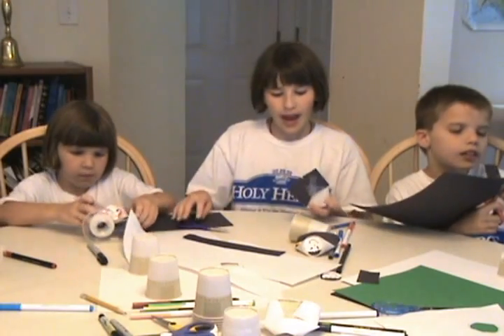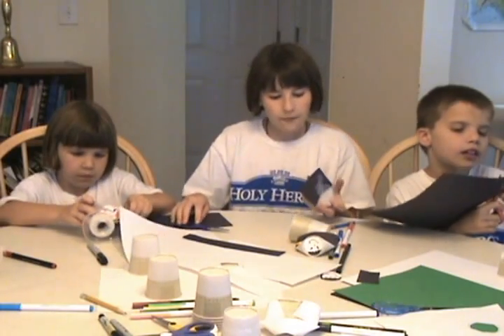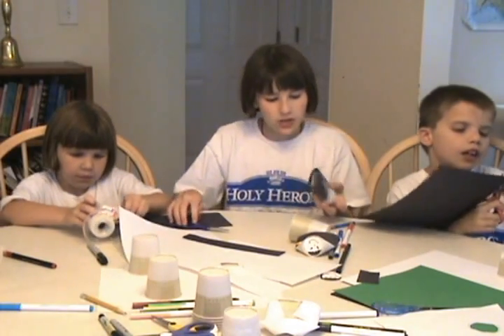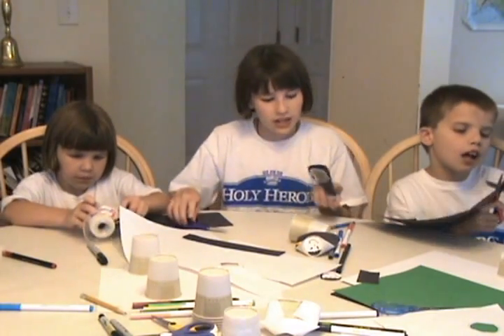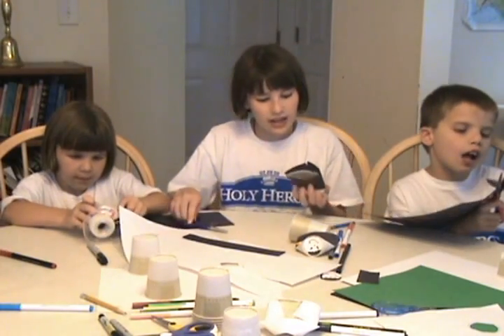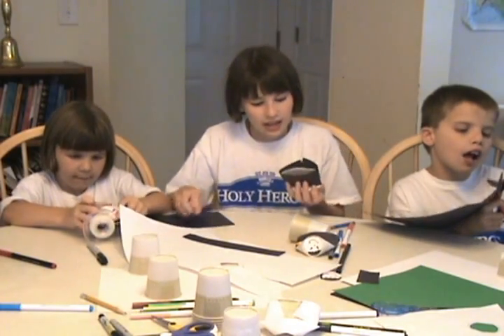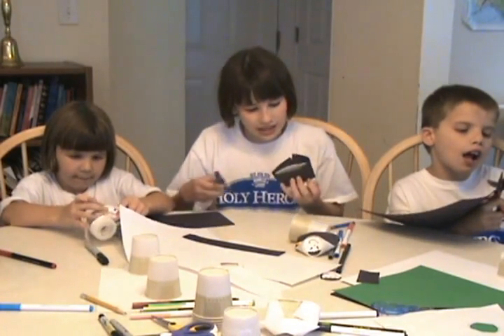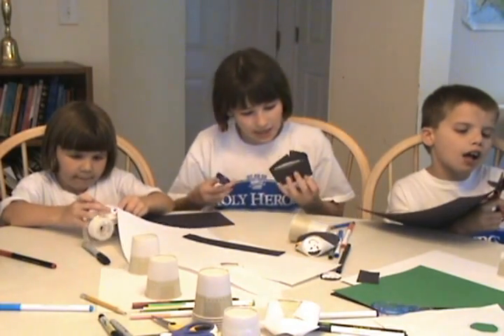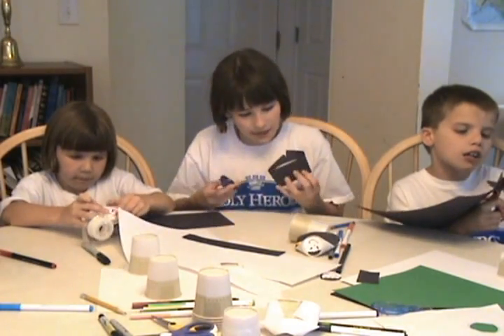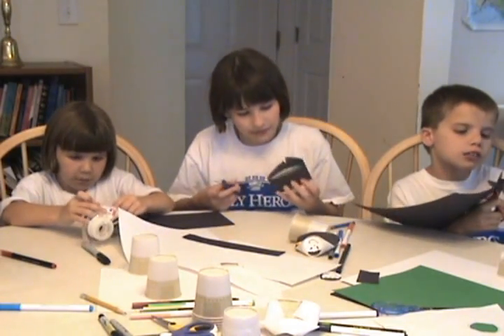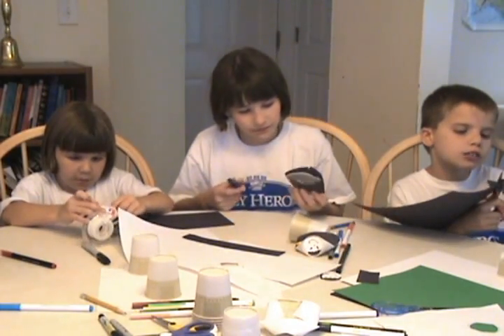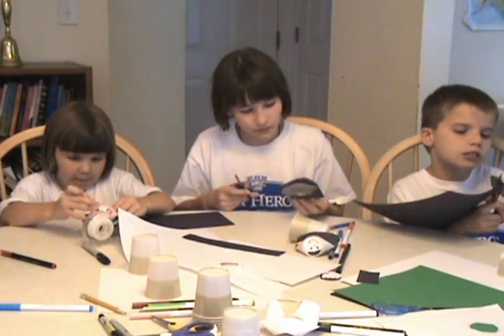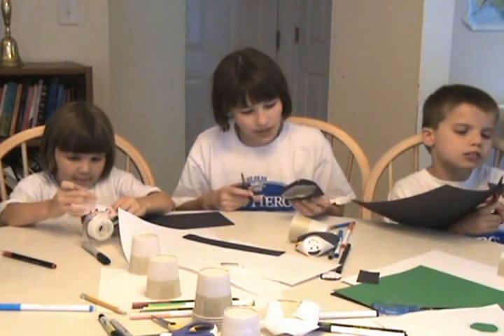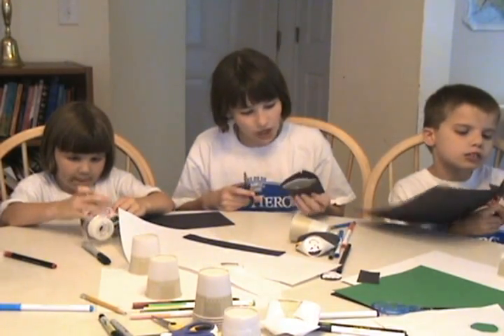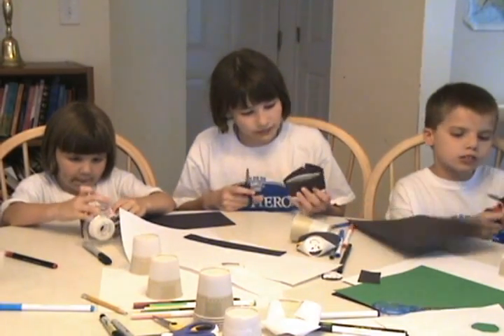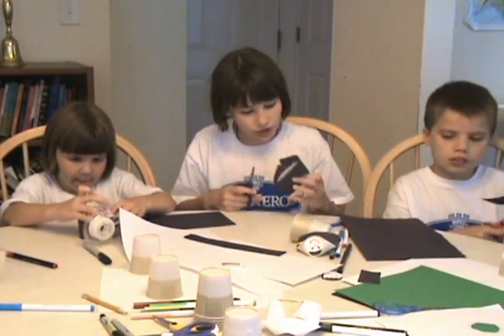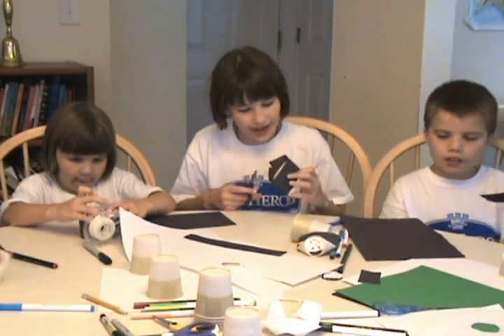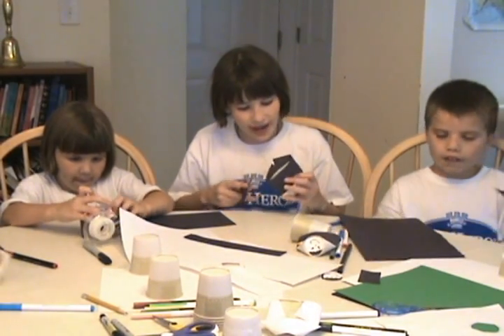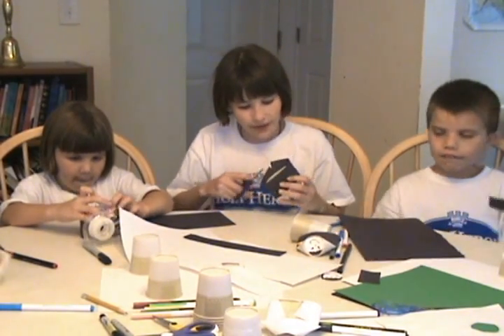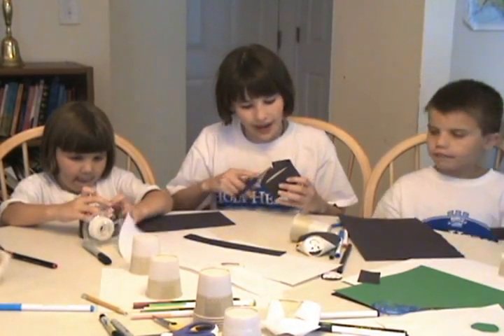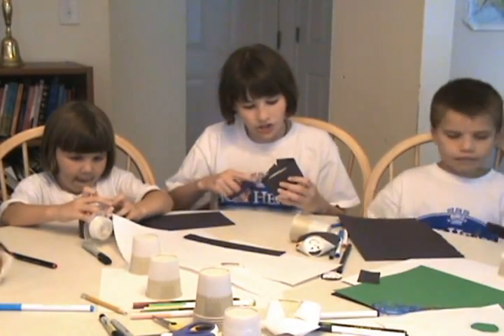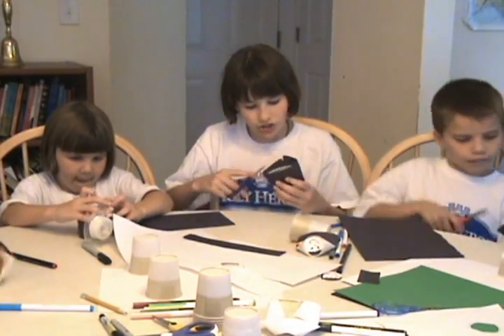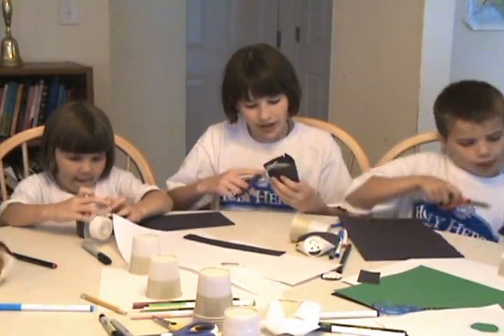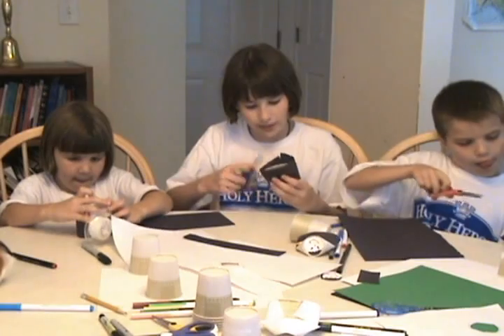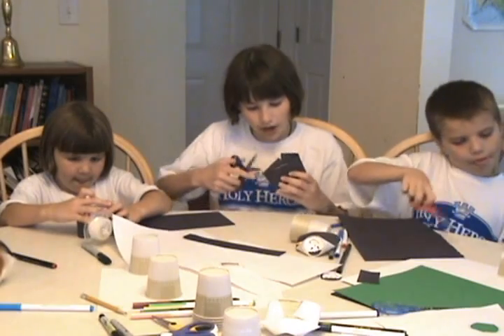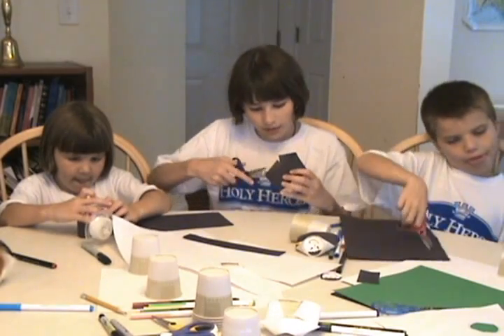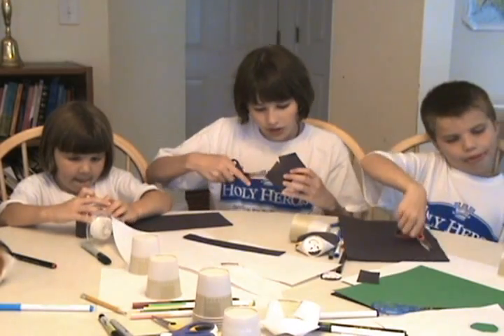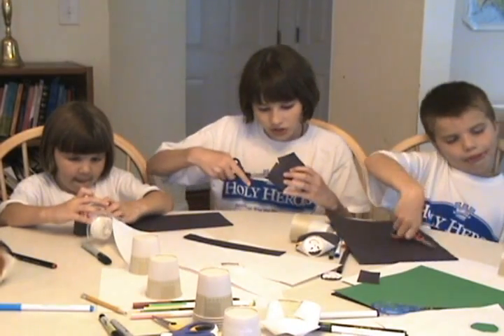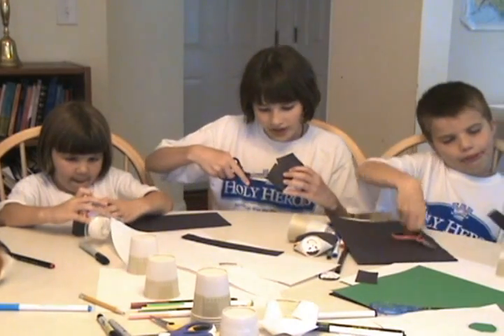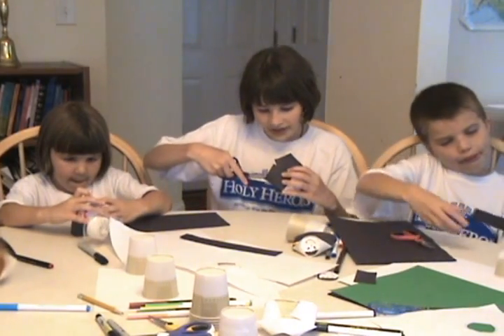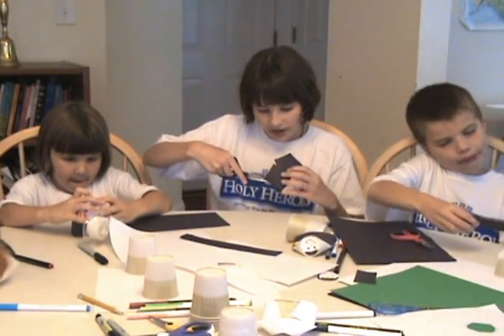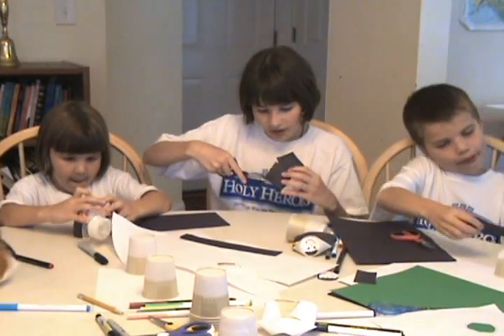After you're done taping it on, you're going to have extra at the bottom, so cut that off.